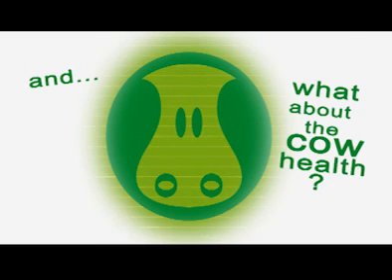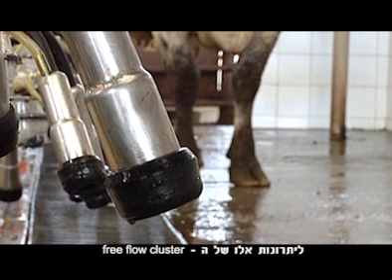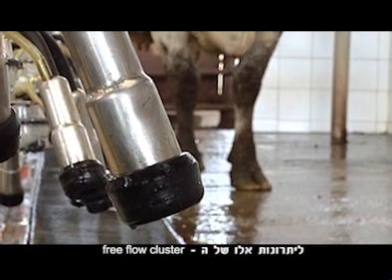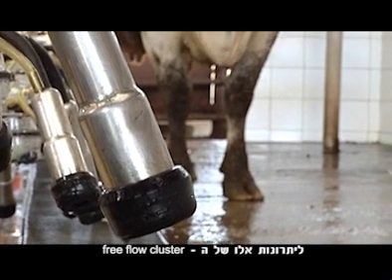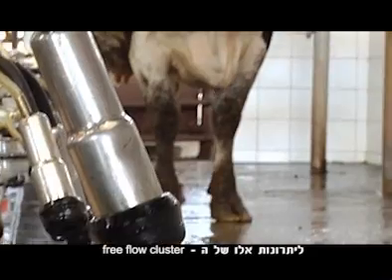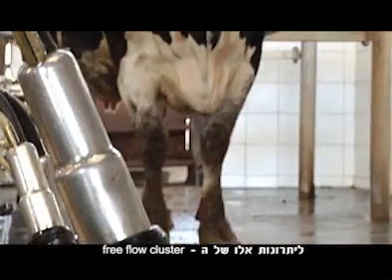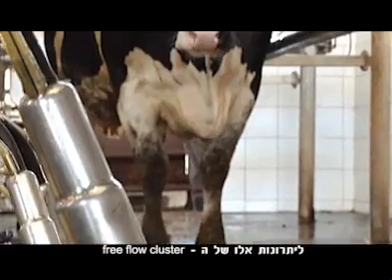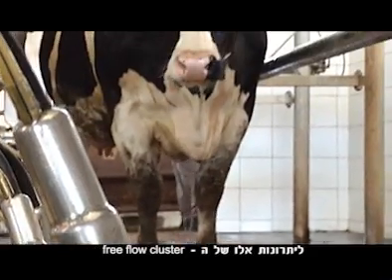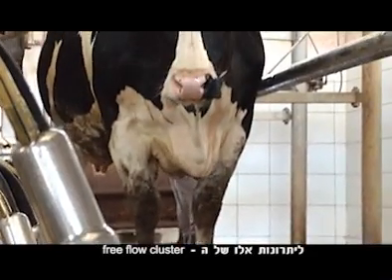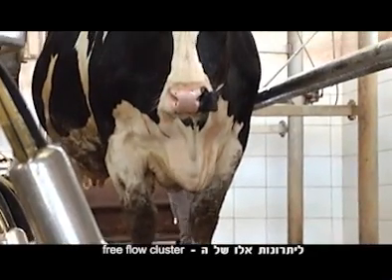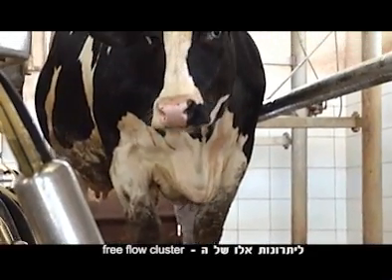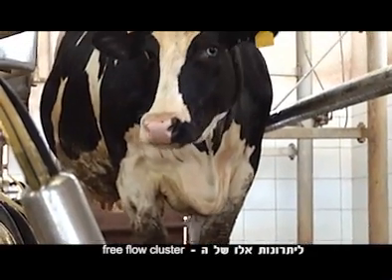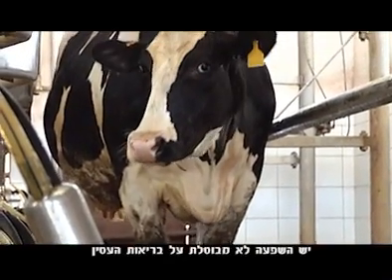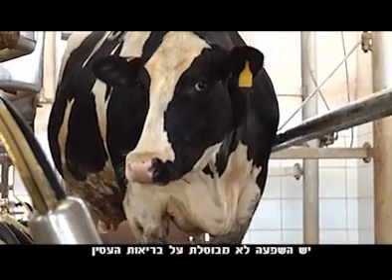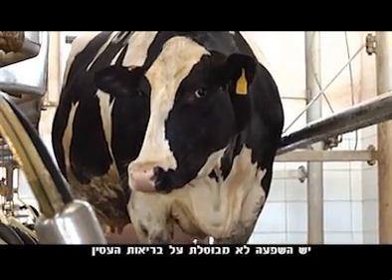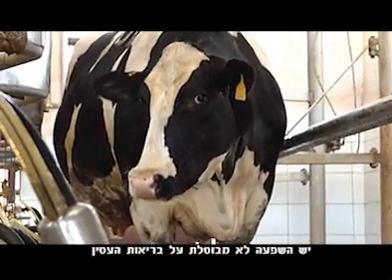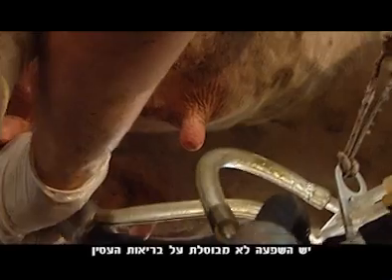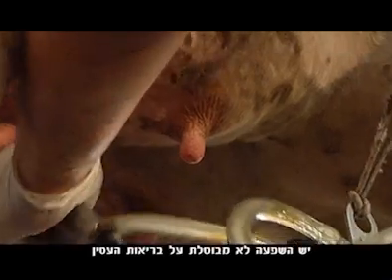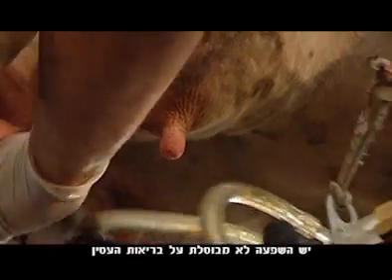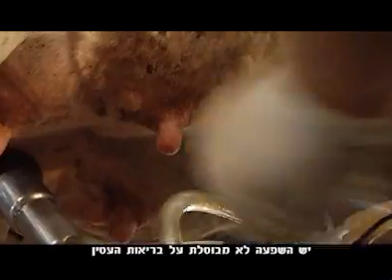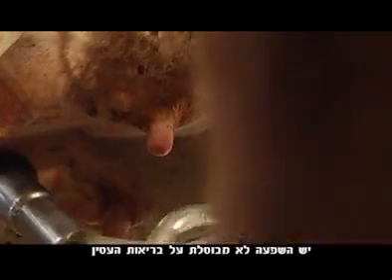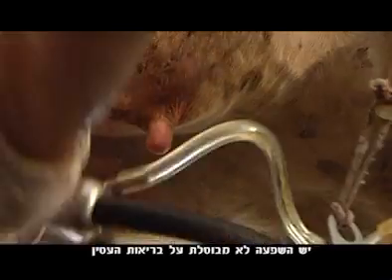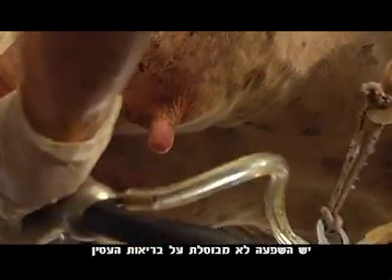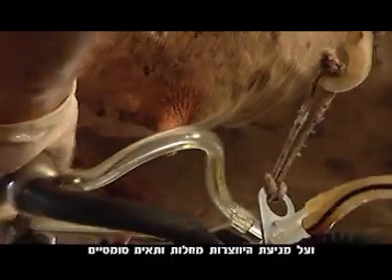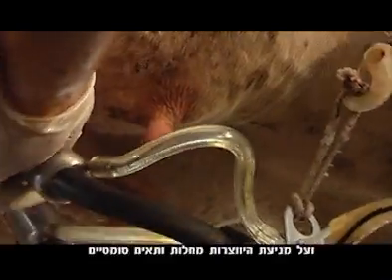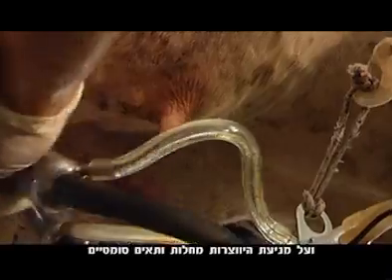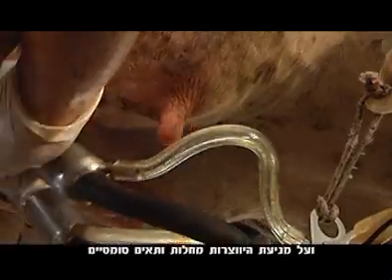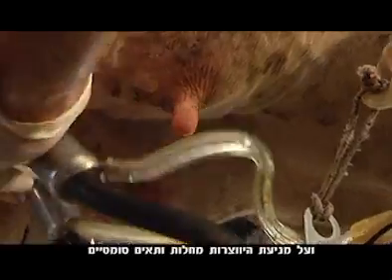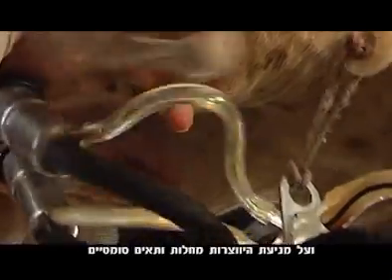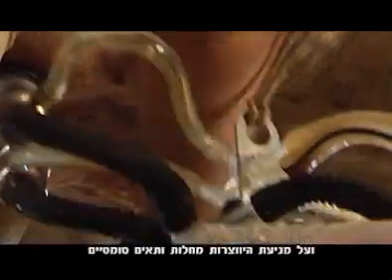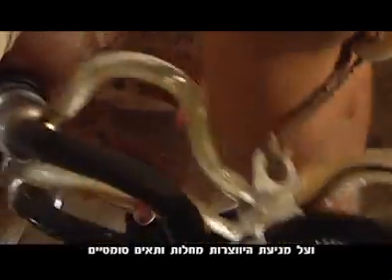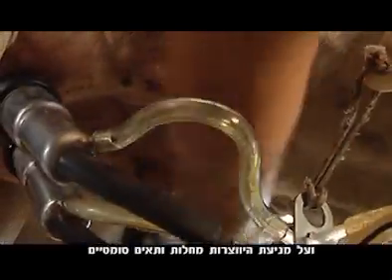All these advantages of the Free Flow Cluster have a significant effect on udder health by preventing disease and somatic cells.